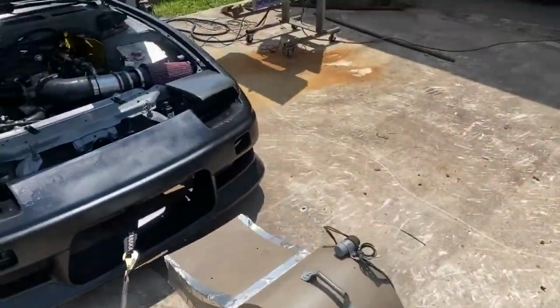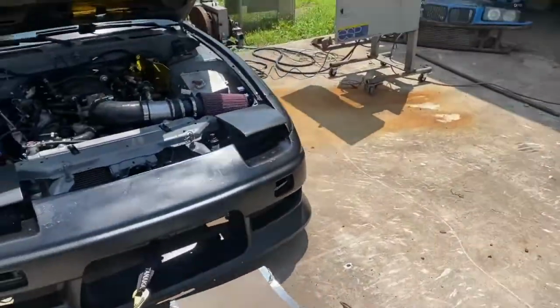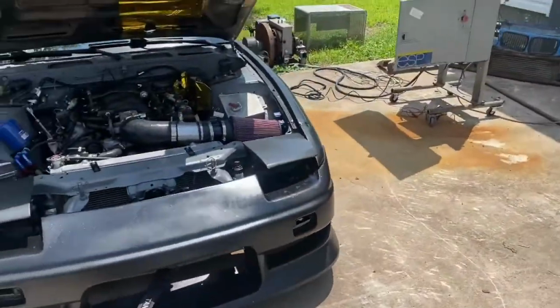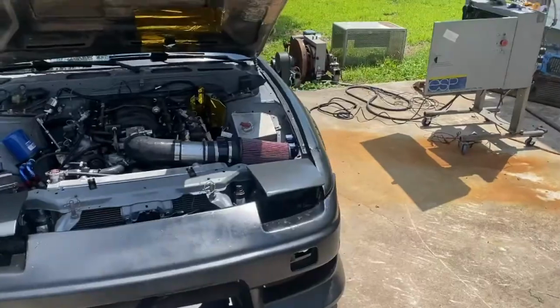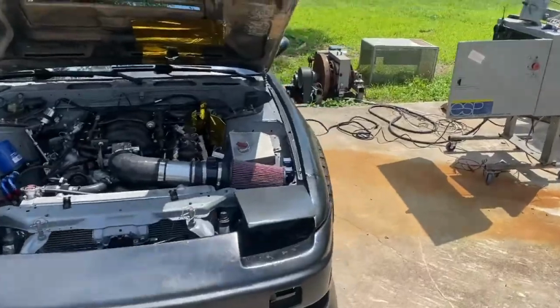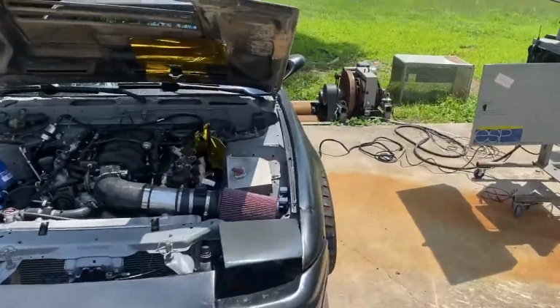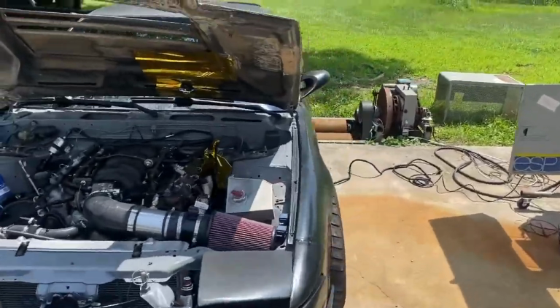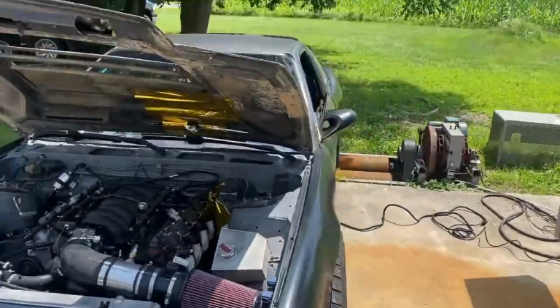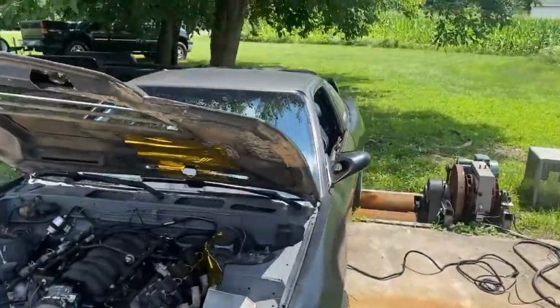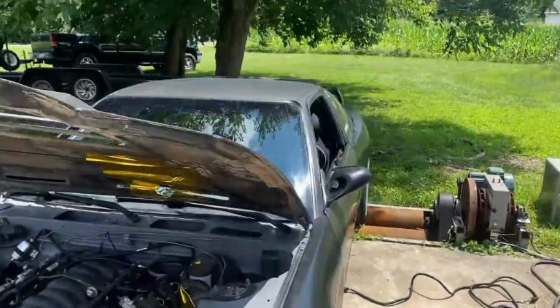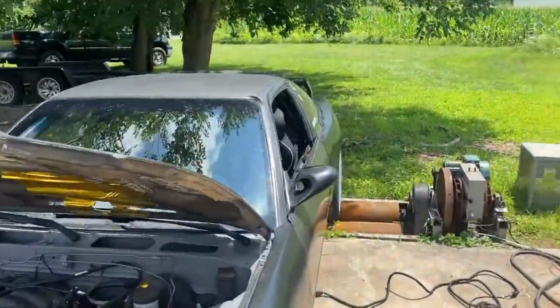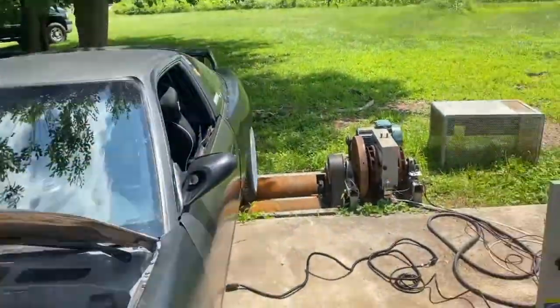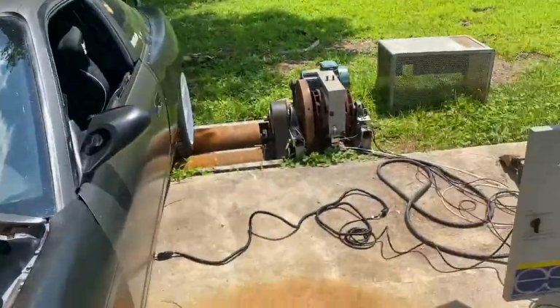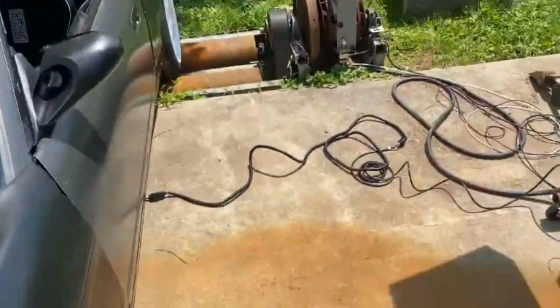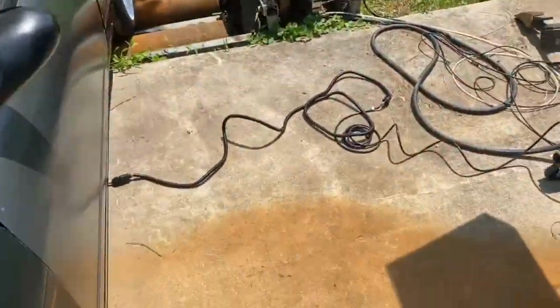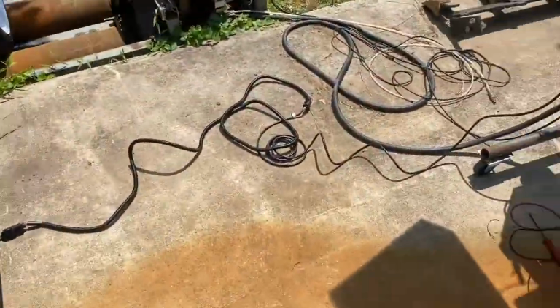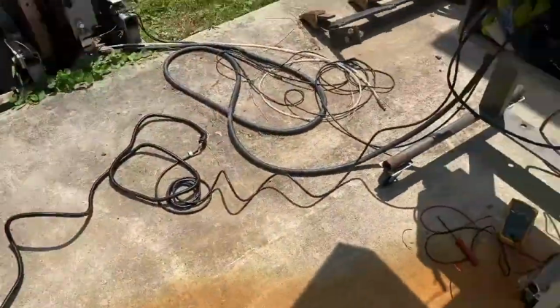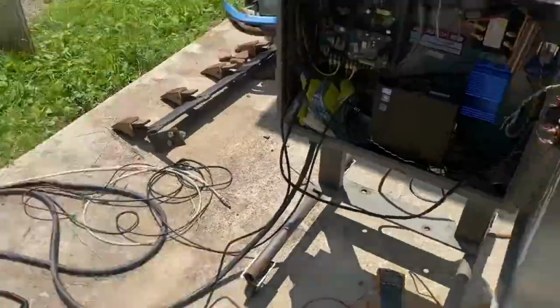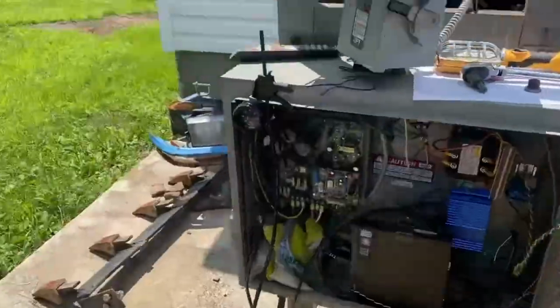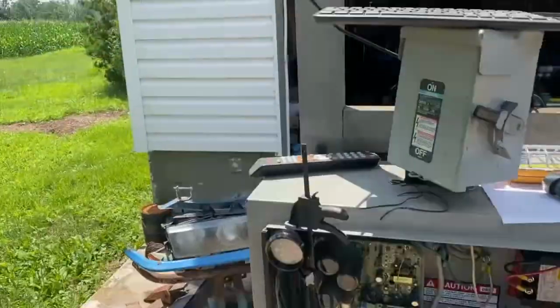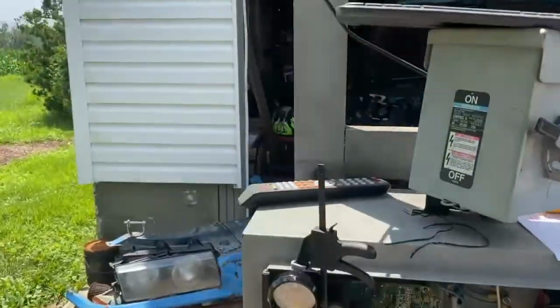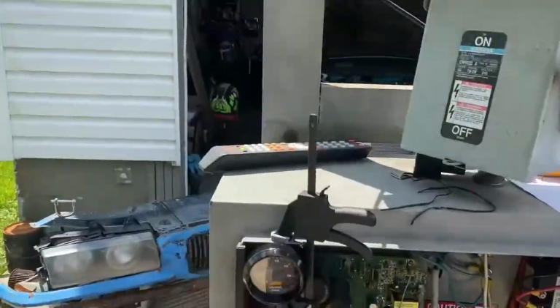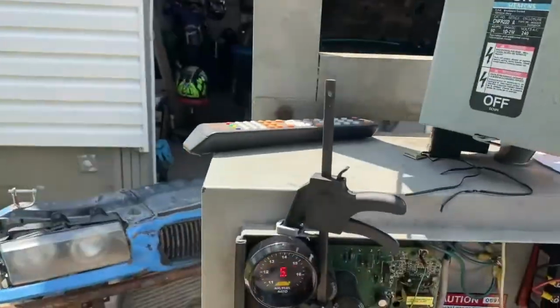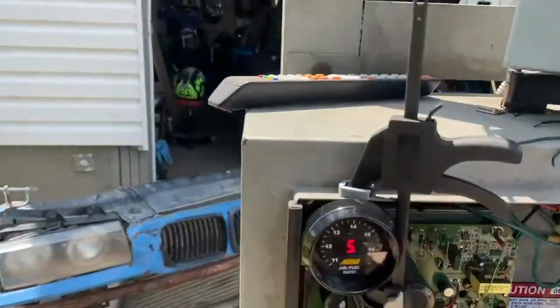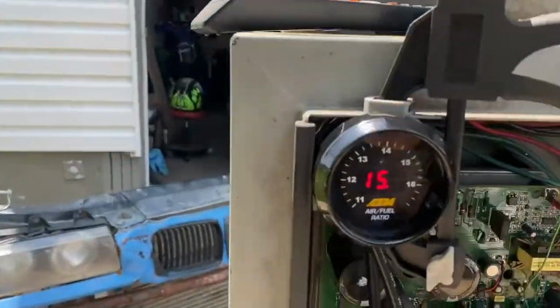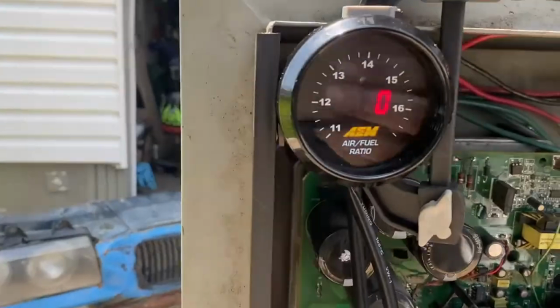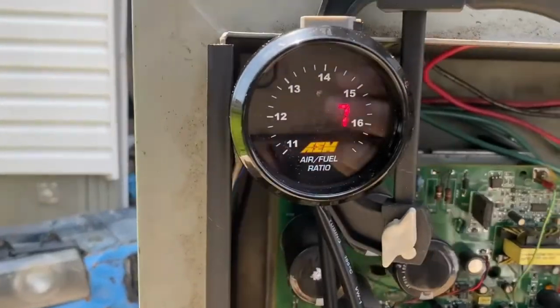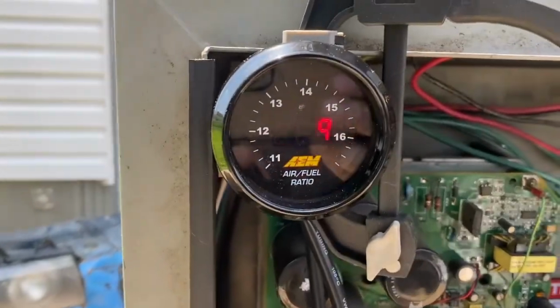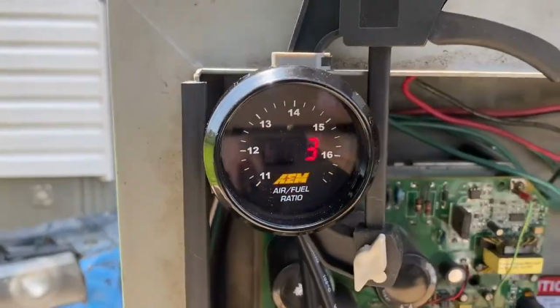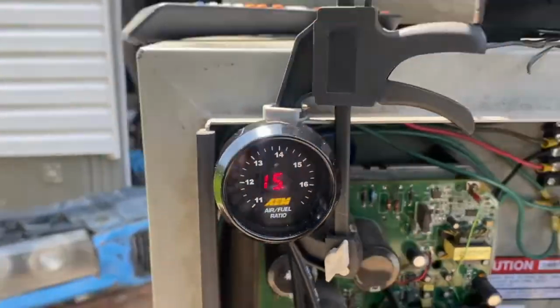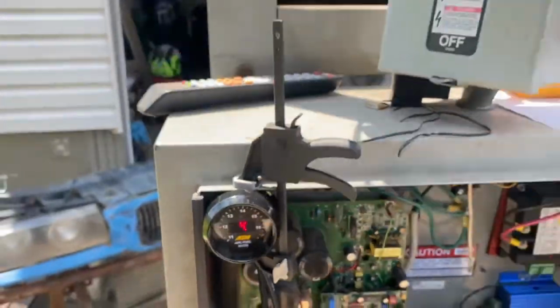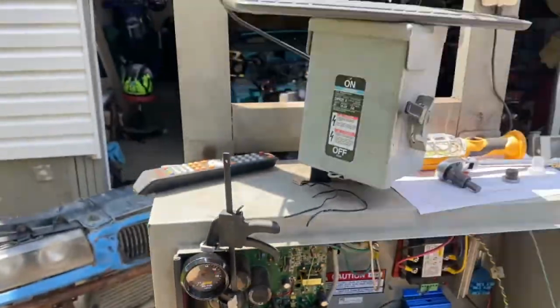Base tune is on here. She's idling, we got a wideband plugged into it and we're idling away here.